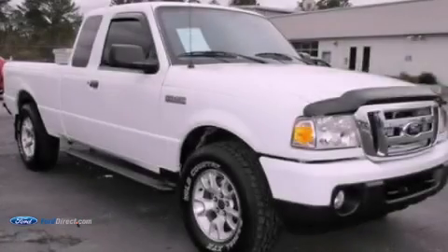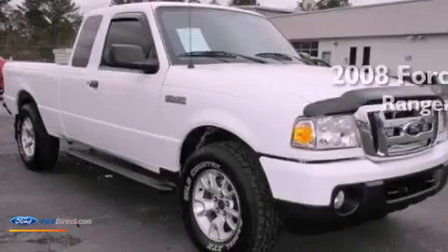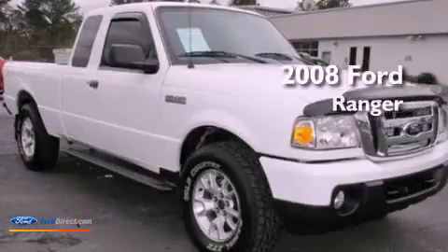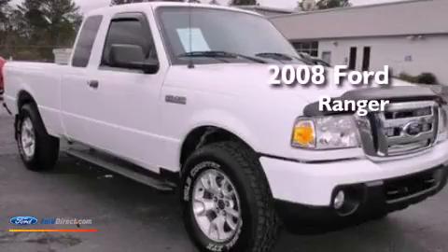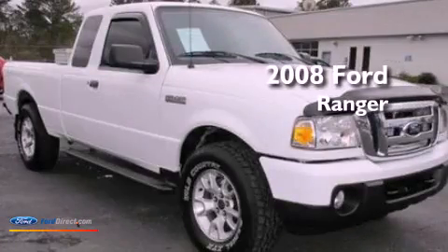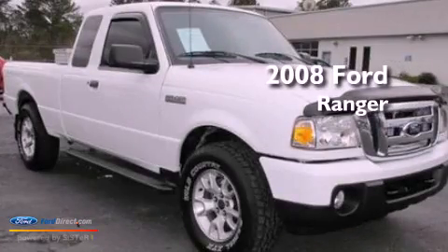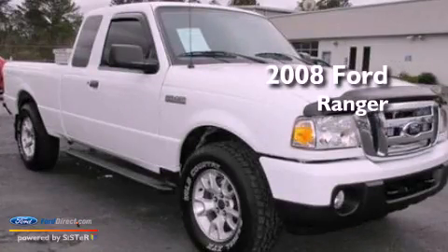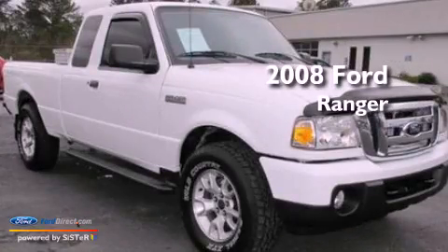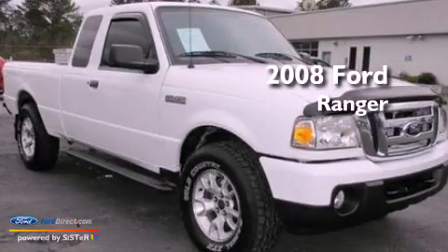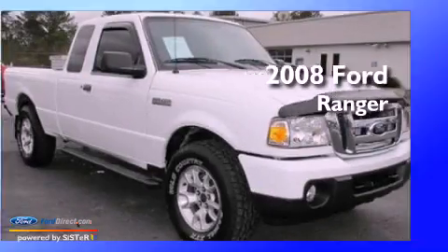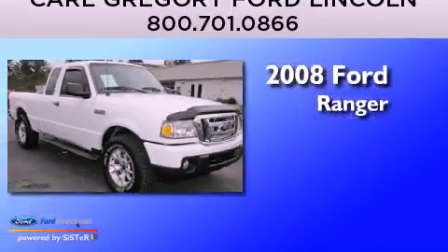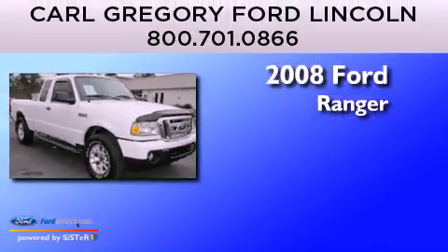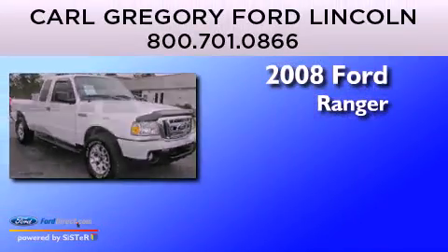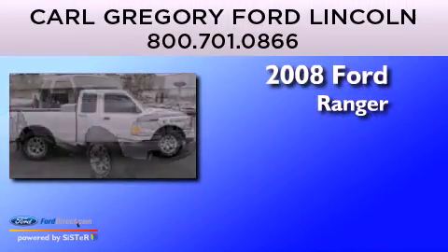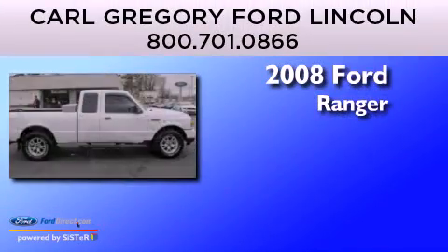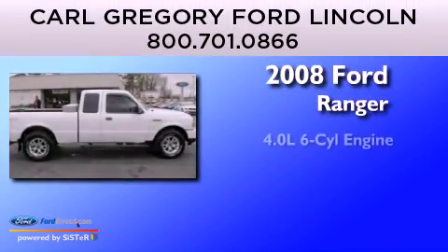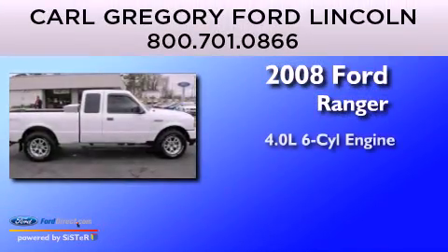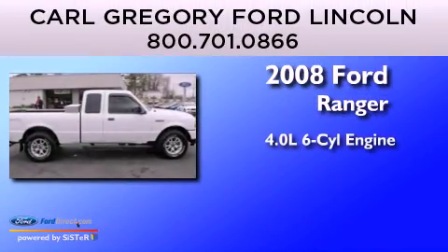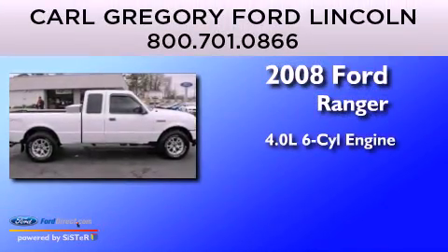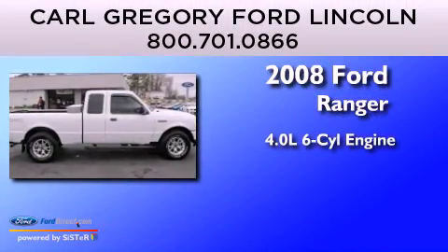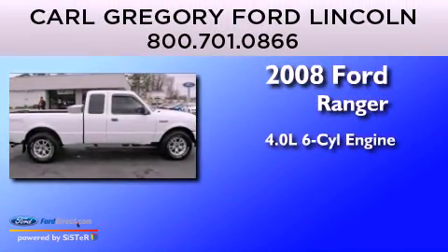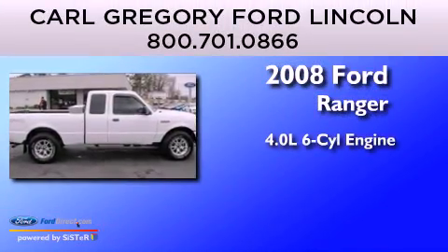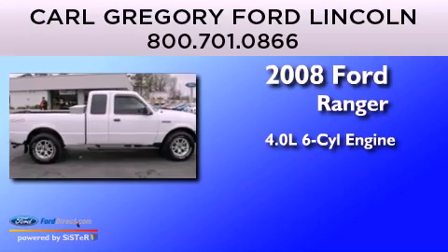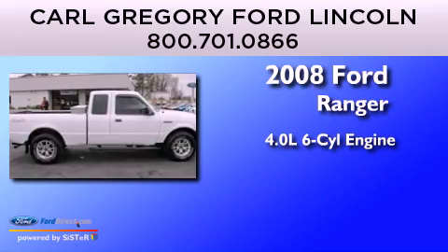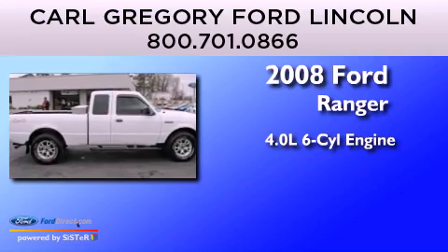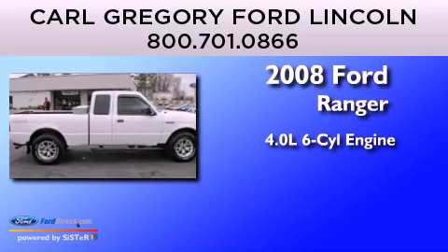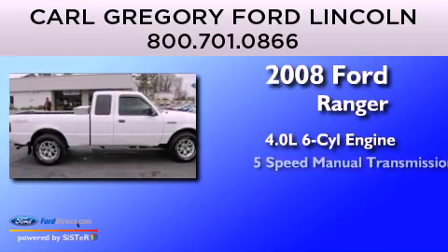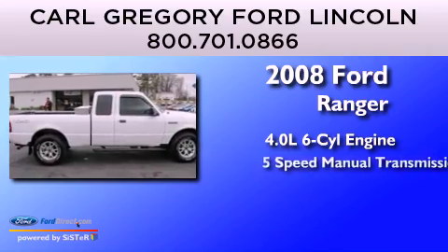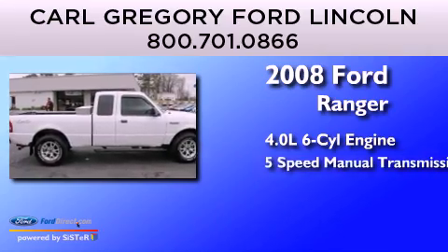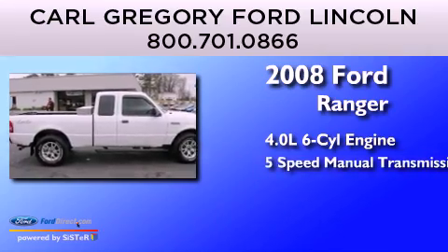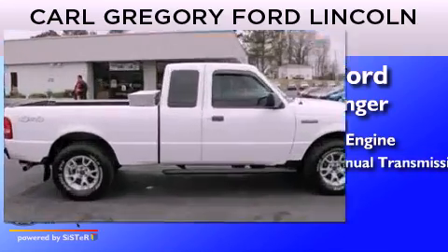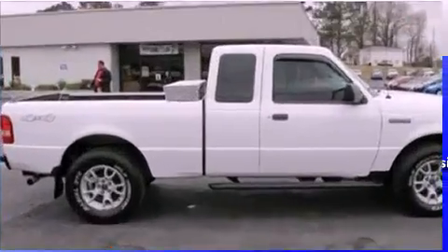This is a 2008 Ford Ranger. It has a 4.0-liter six-cylinder engine and five-speed manual transmission.